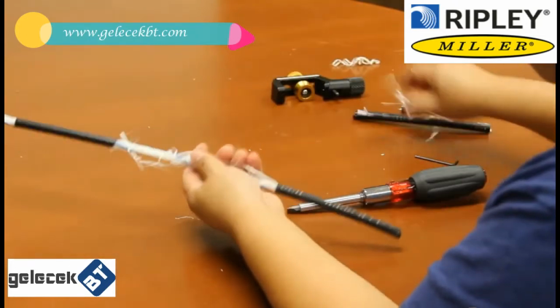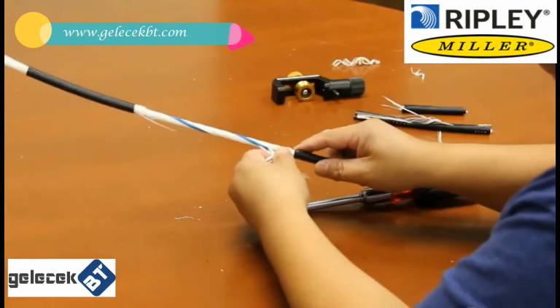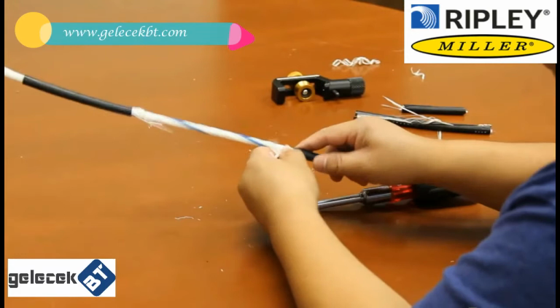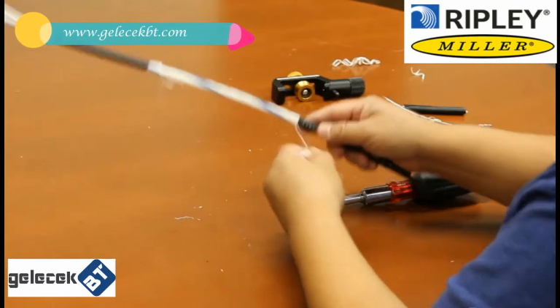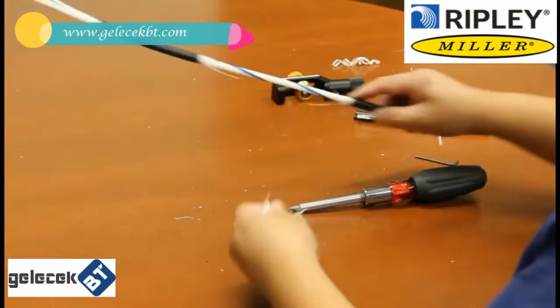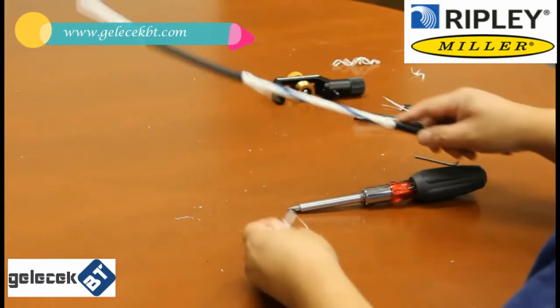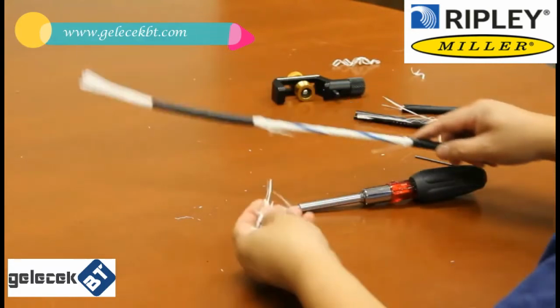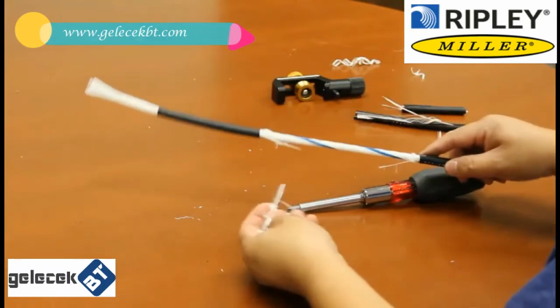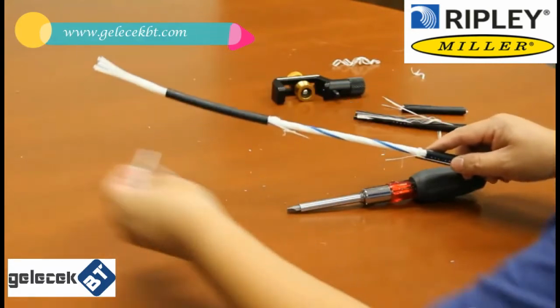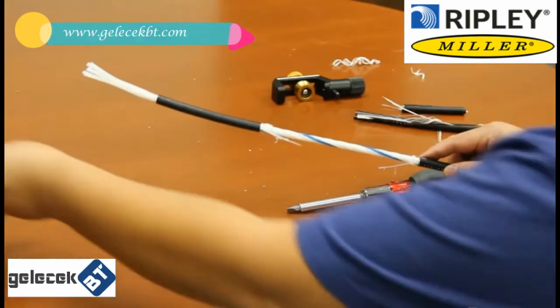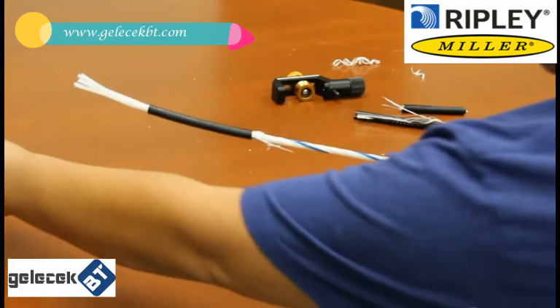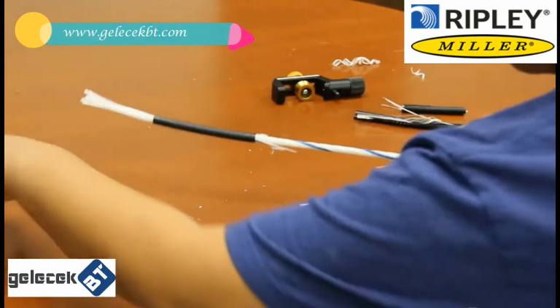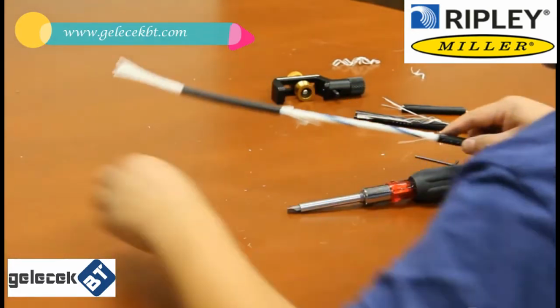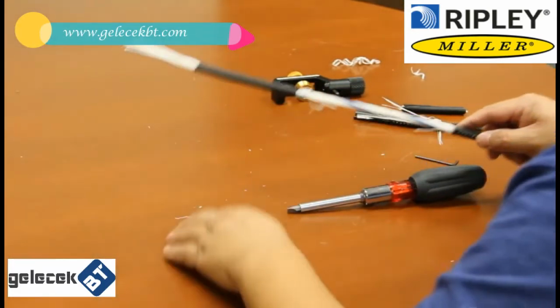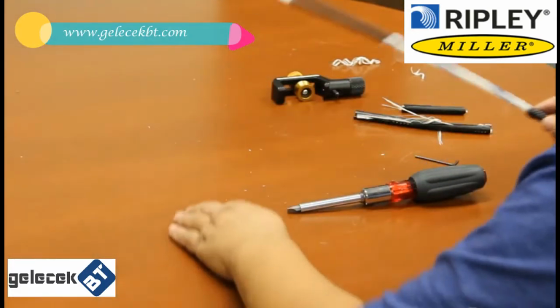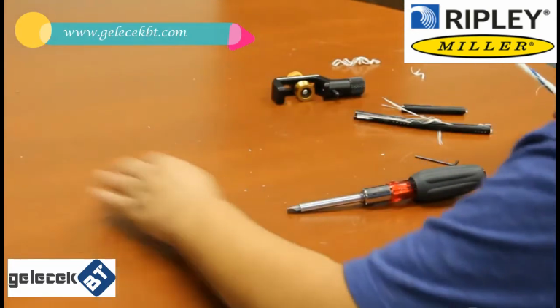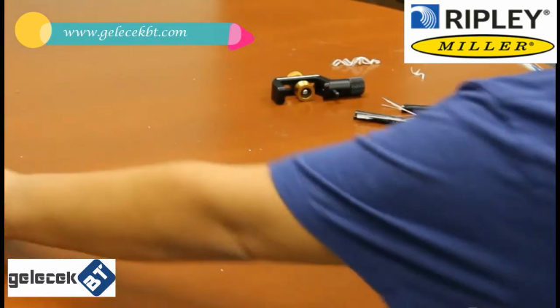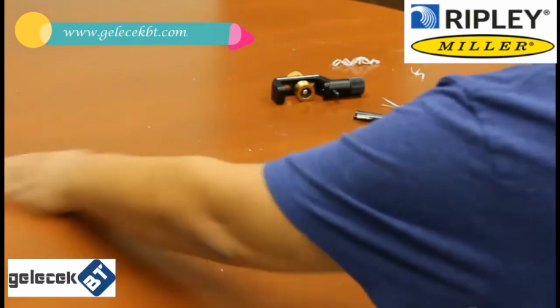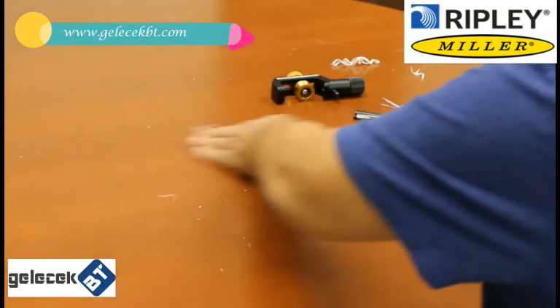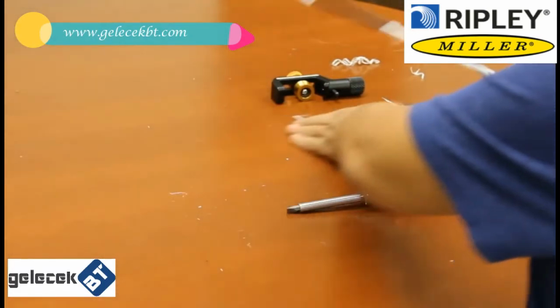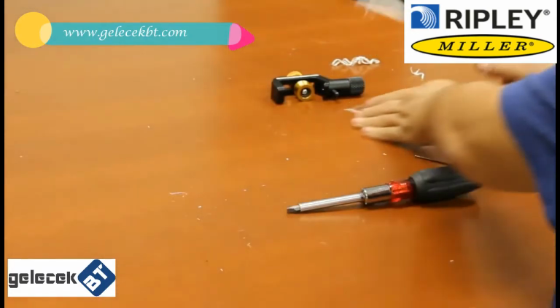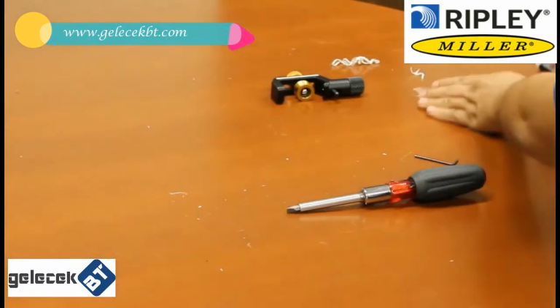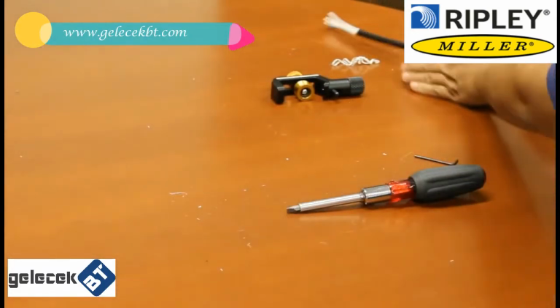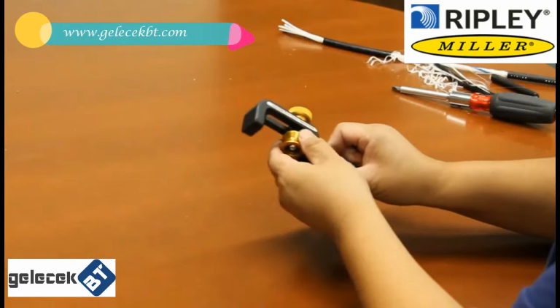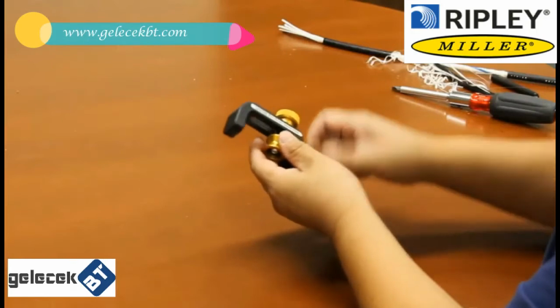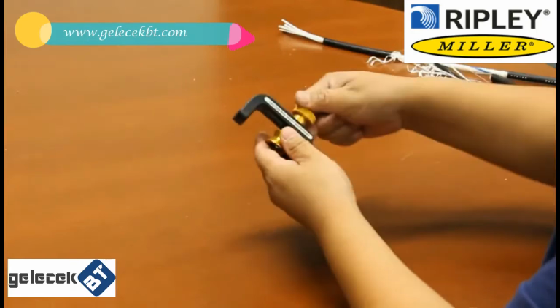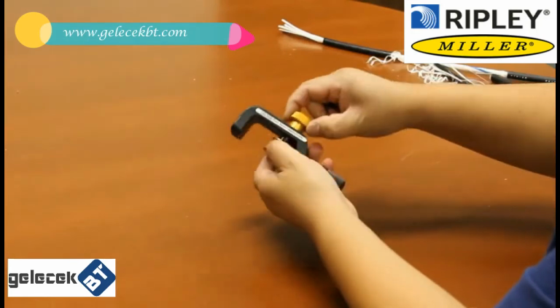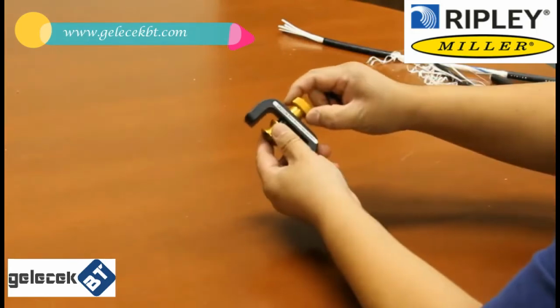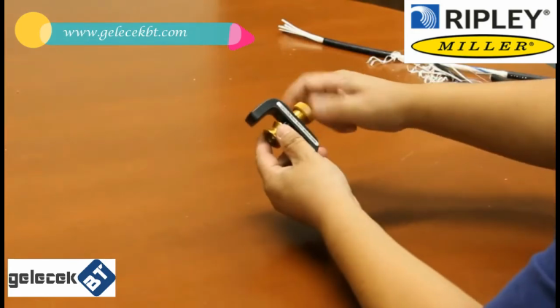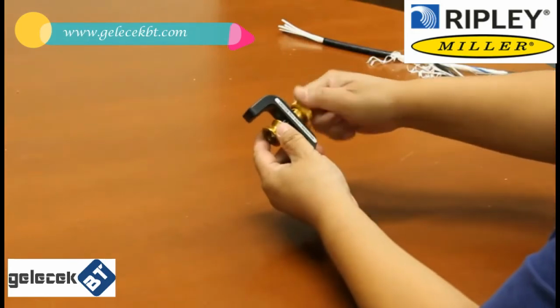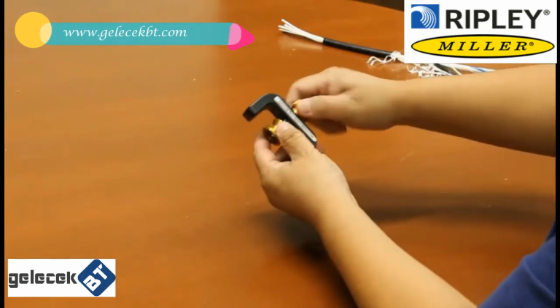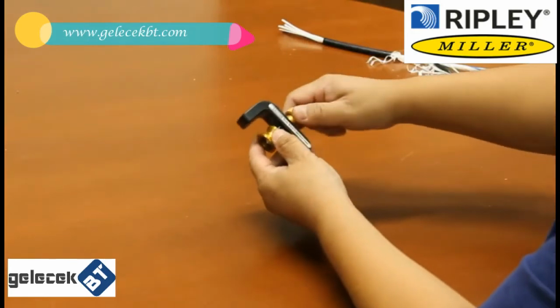This is a successful mid-span slit job — it is that easy. Now let's talk about replacing the blade once it gets dull.